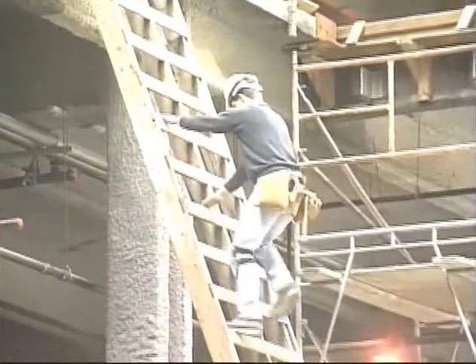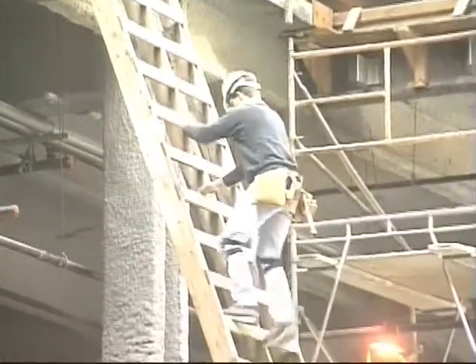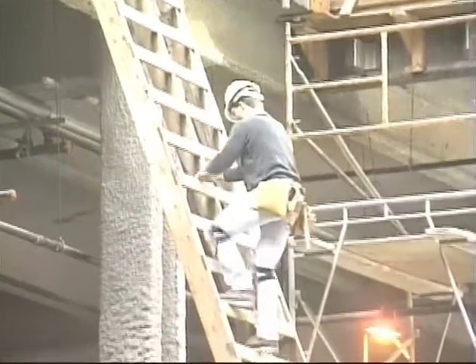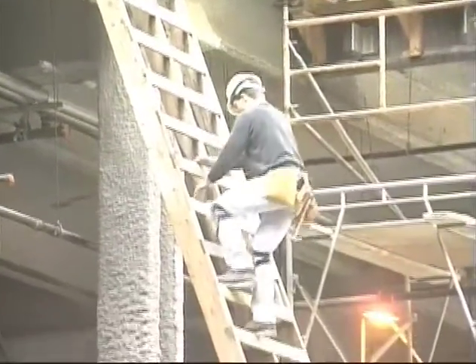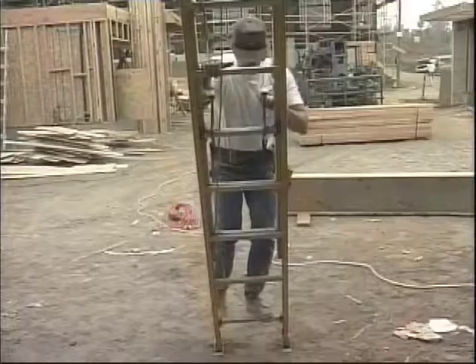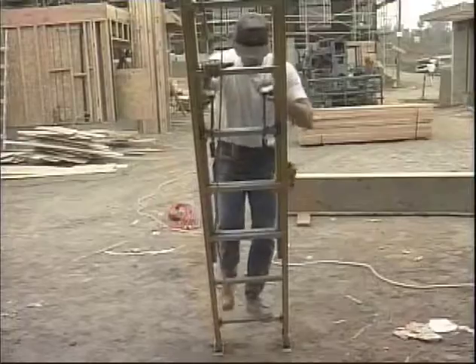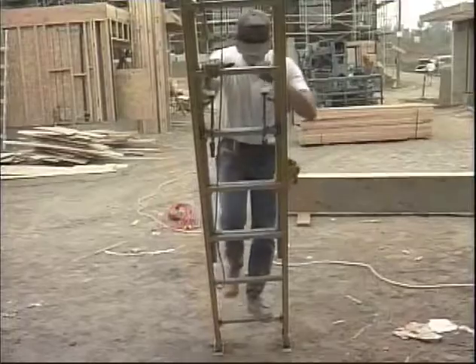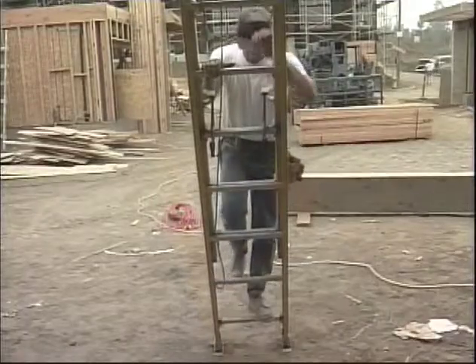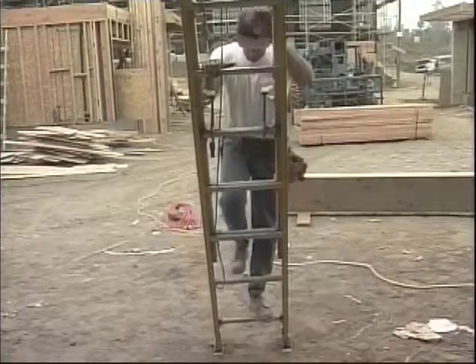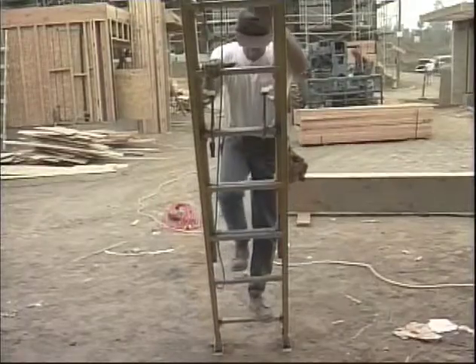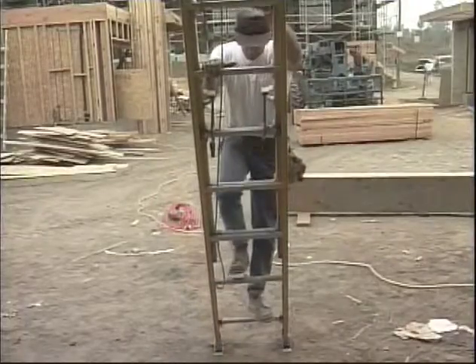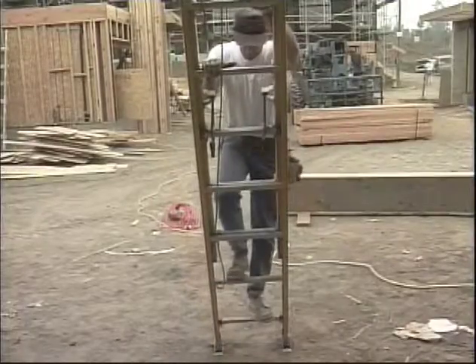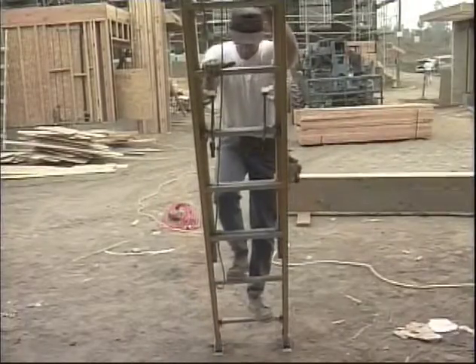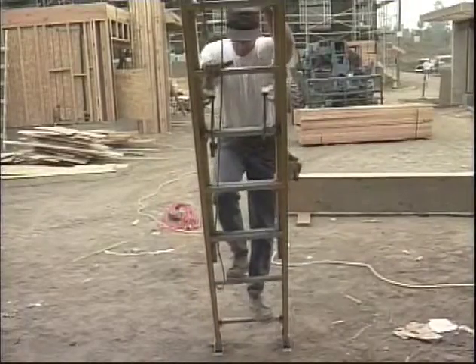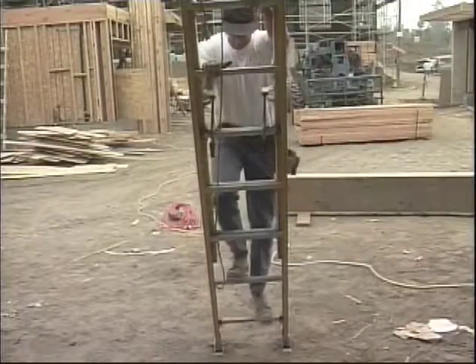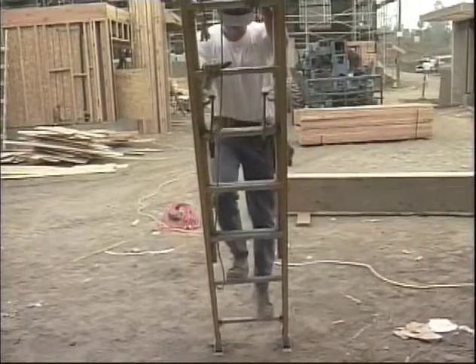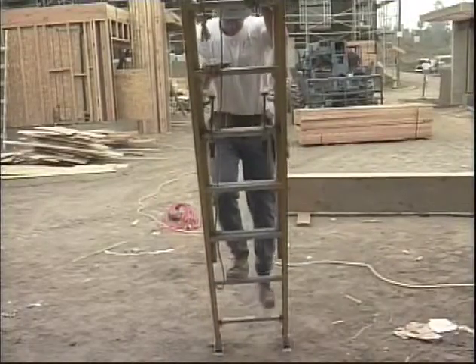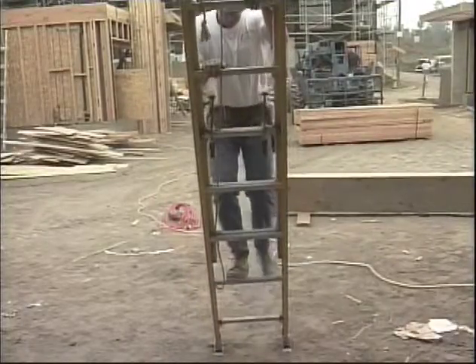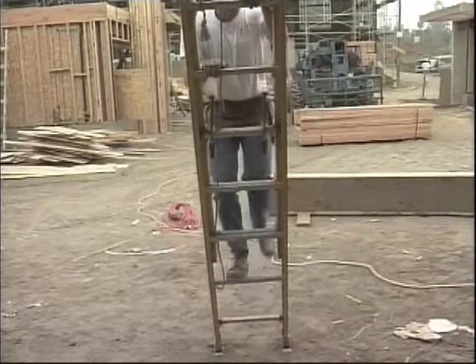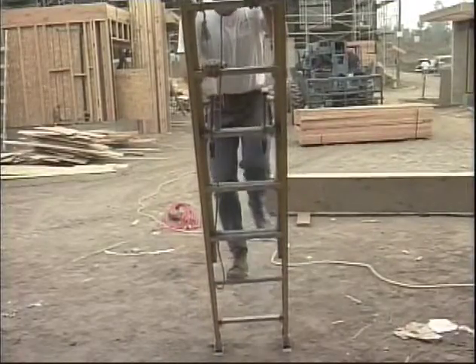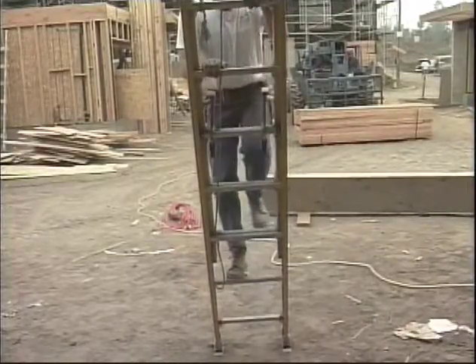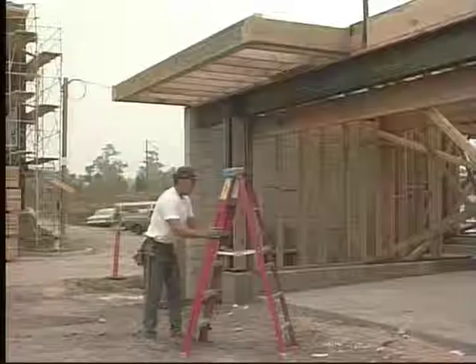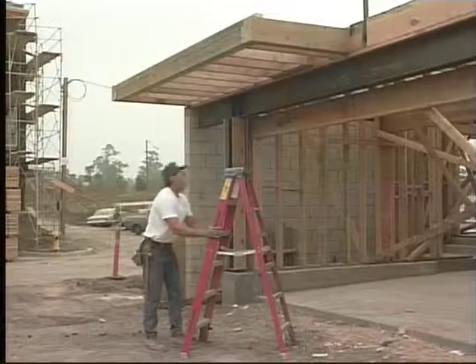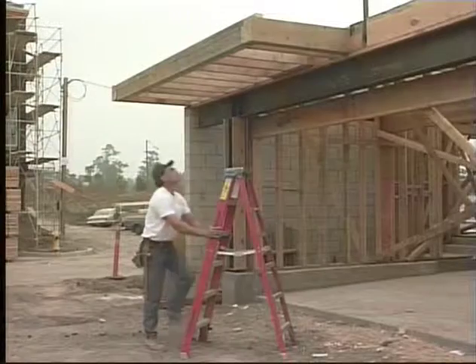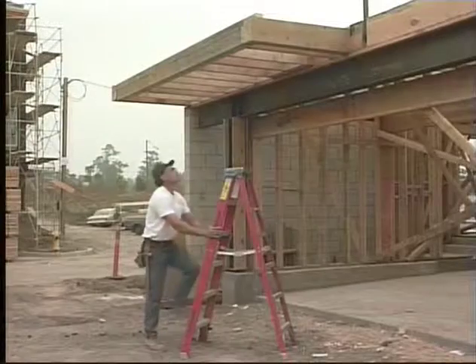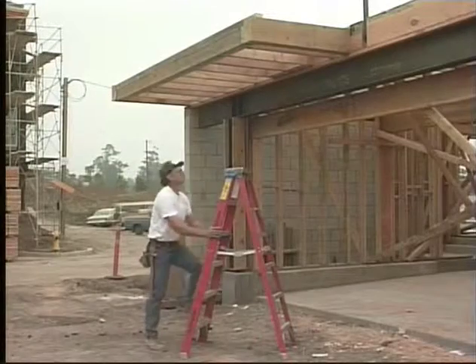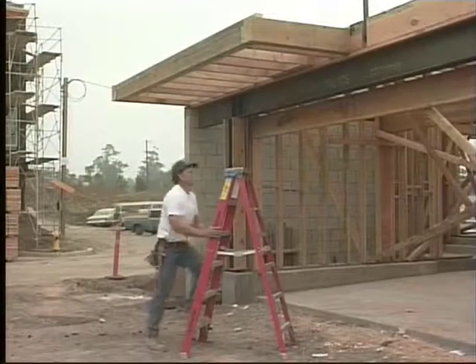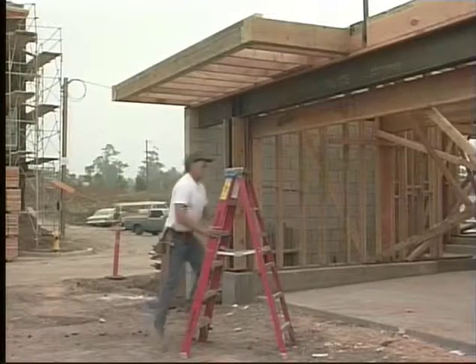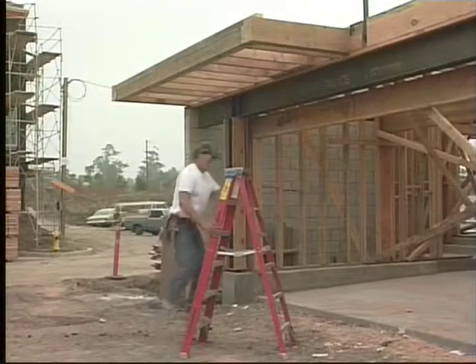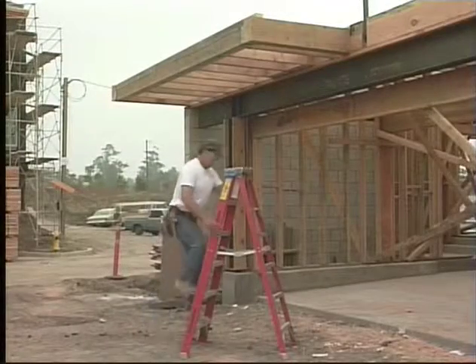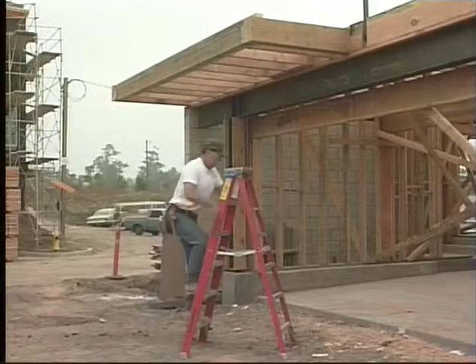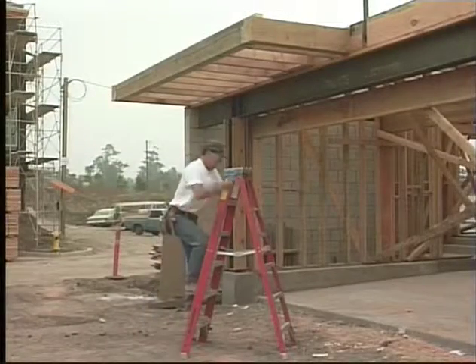It's more than just climbing on a ladder and exercising caution. It begins when you first select your ladder.